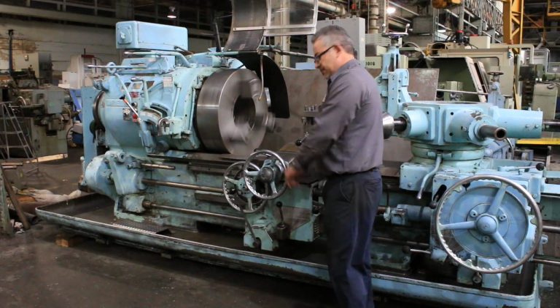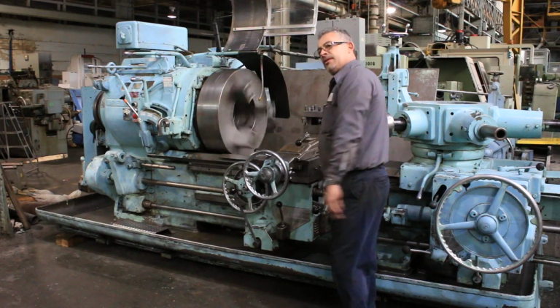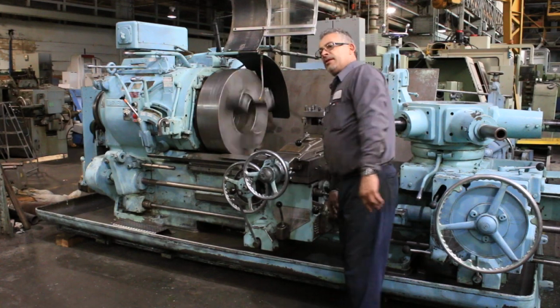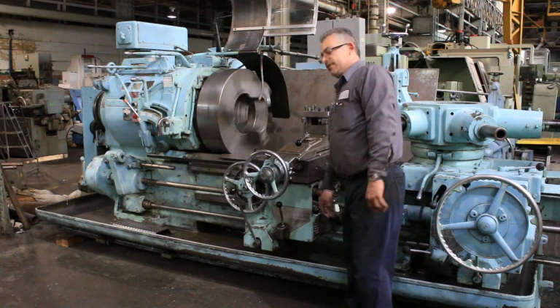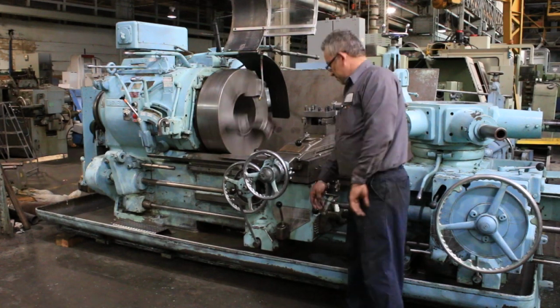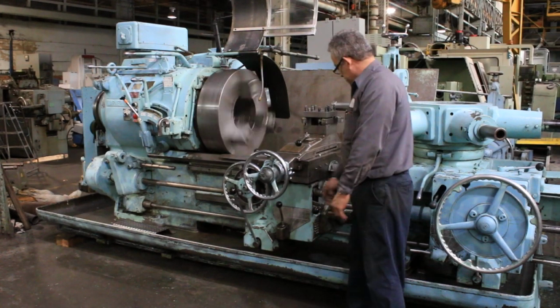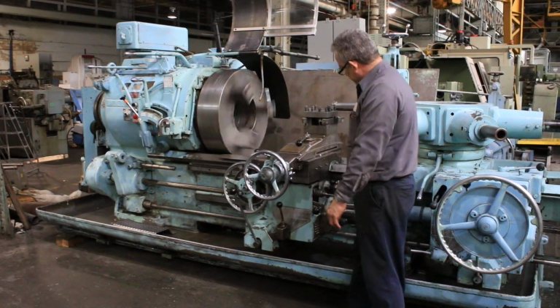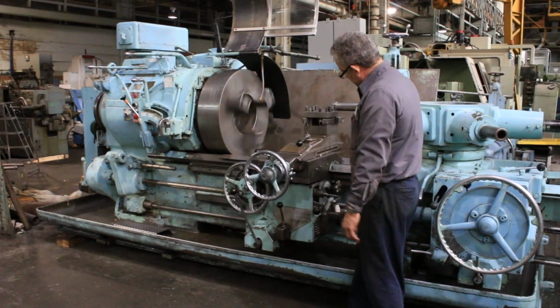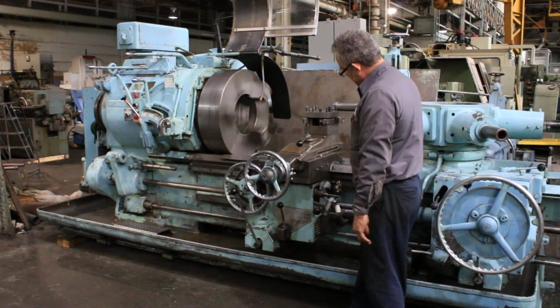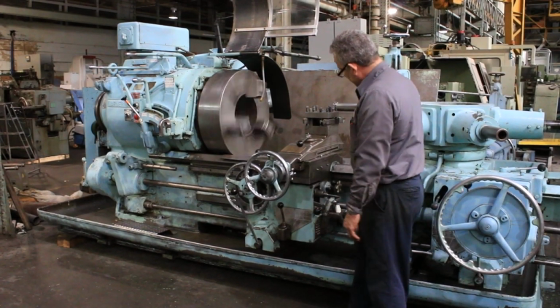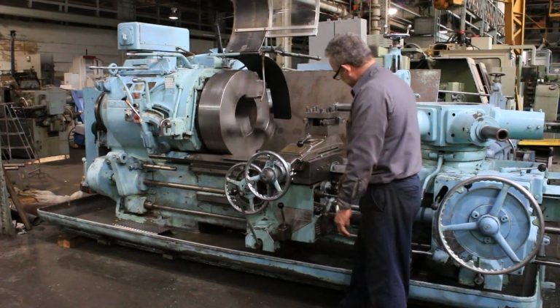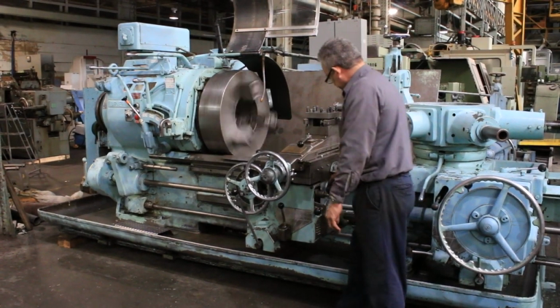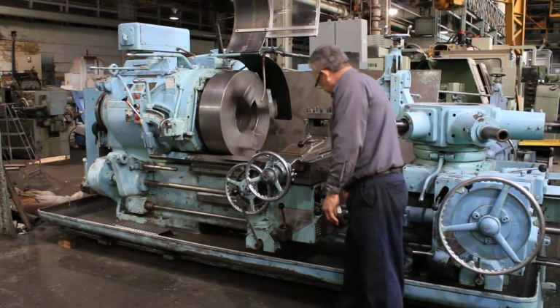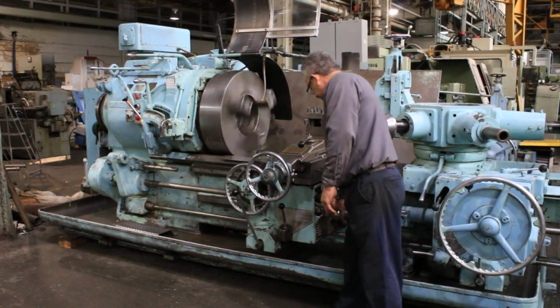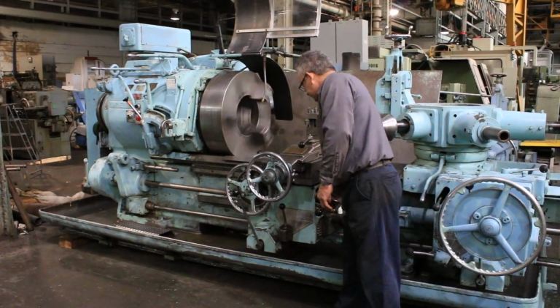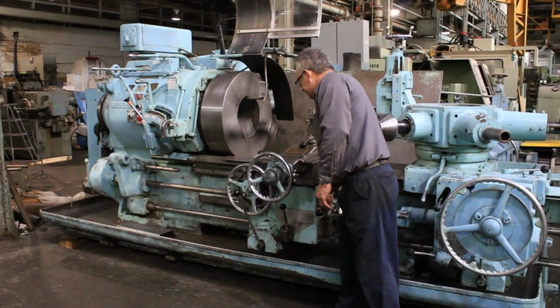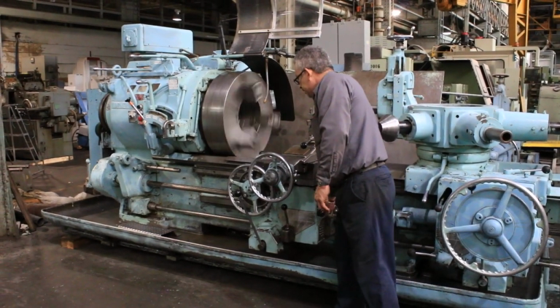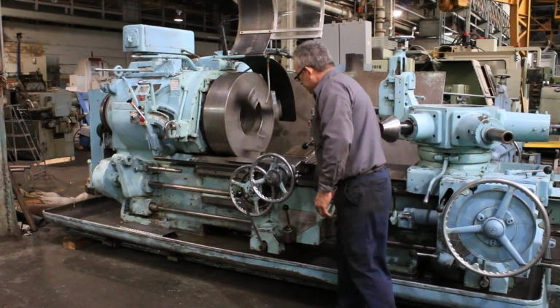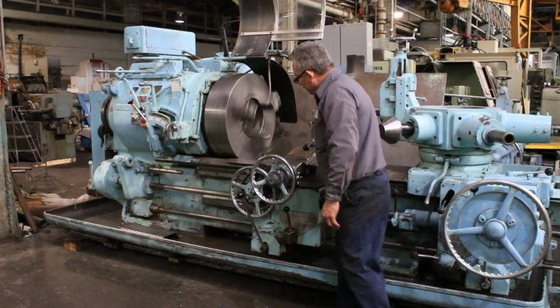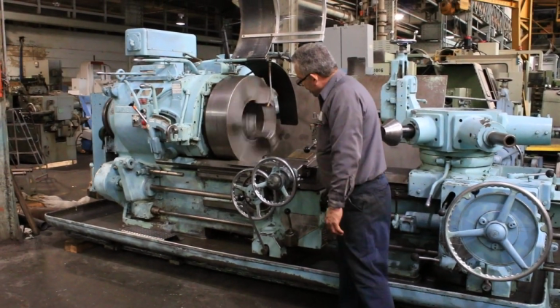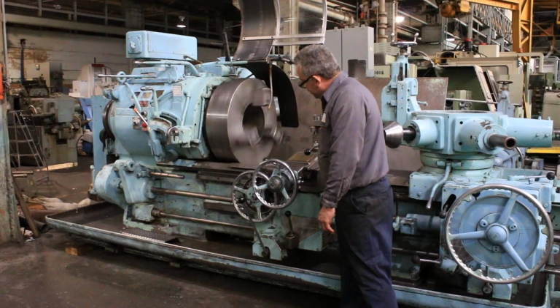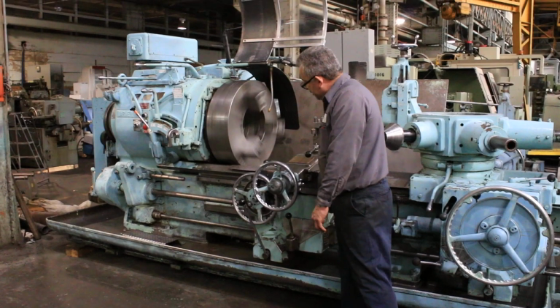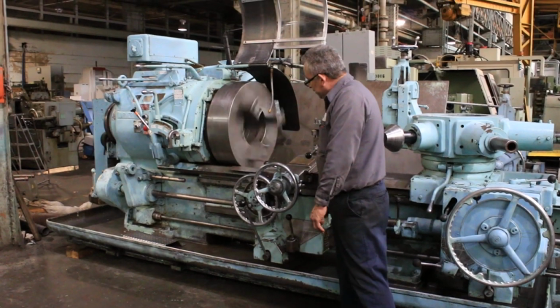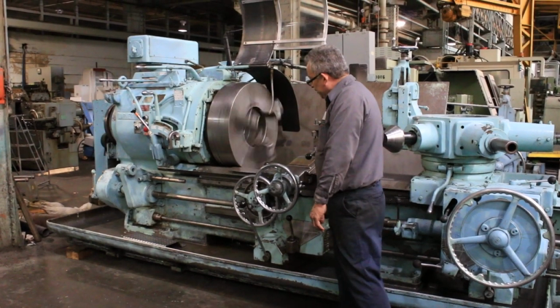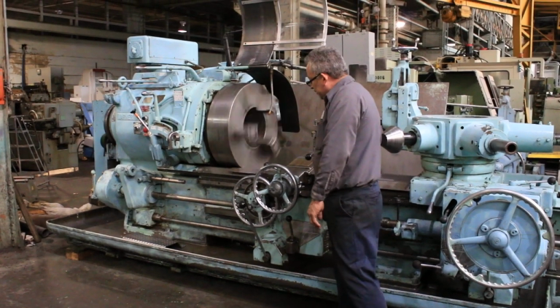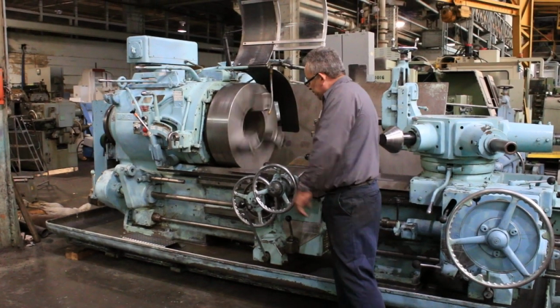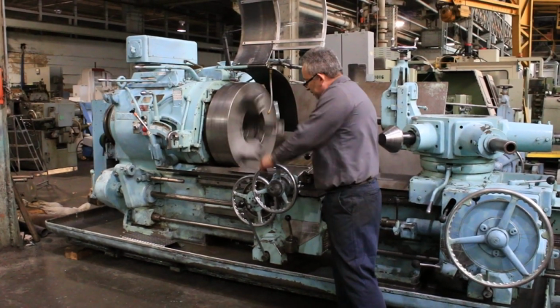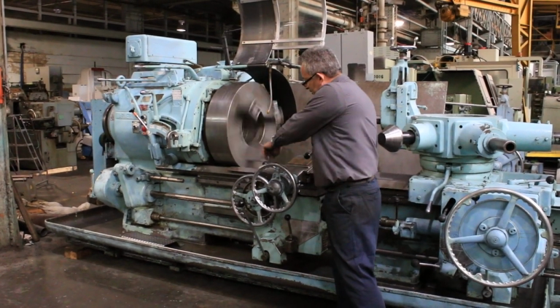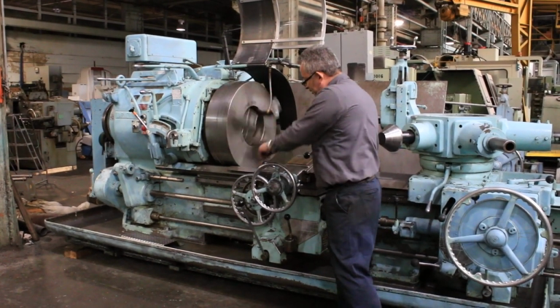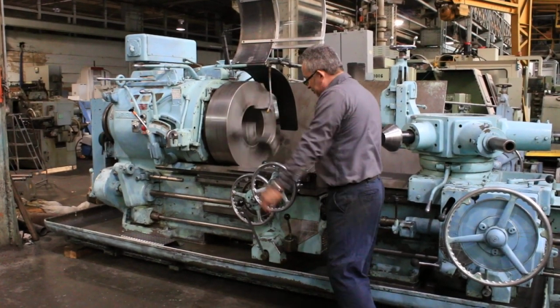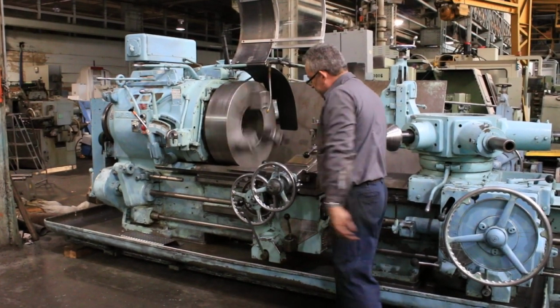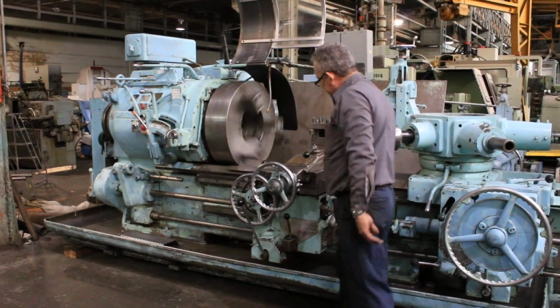That's cross-feed. Longitudinal feed of the carriage.